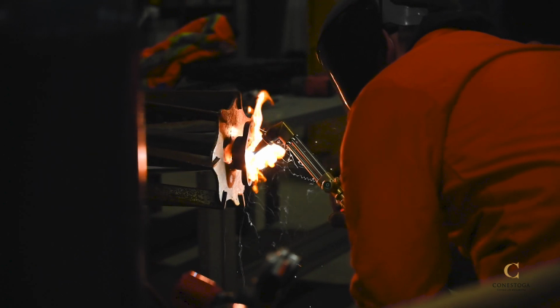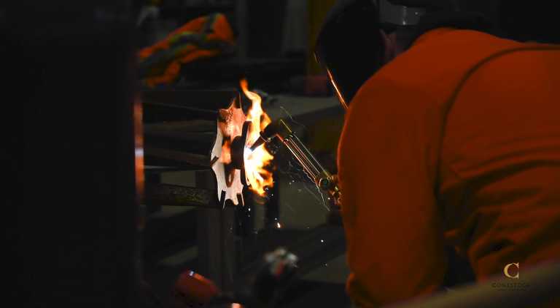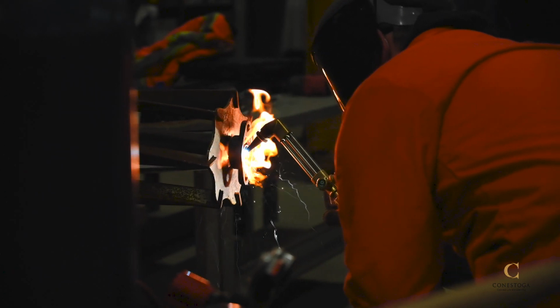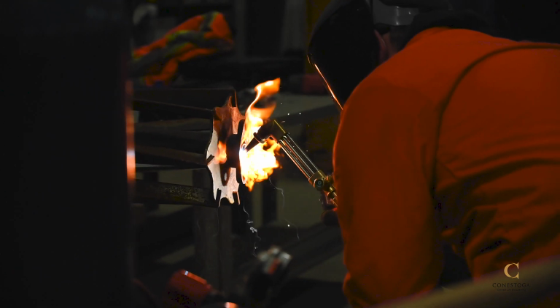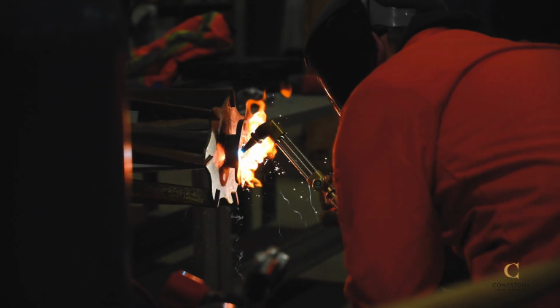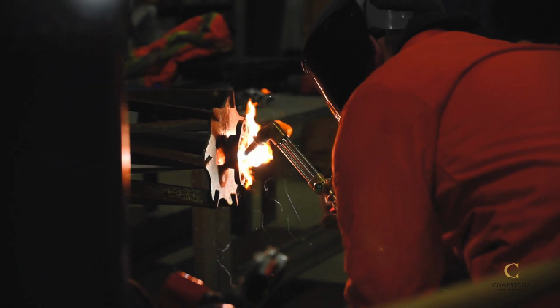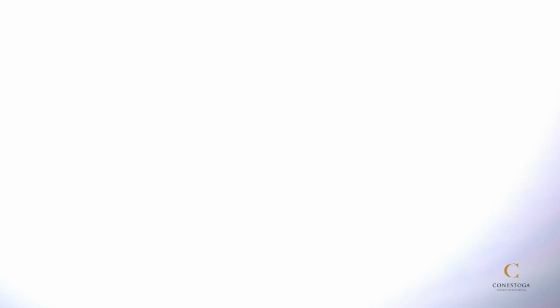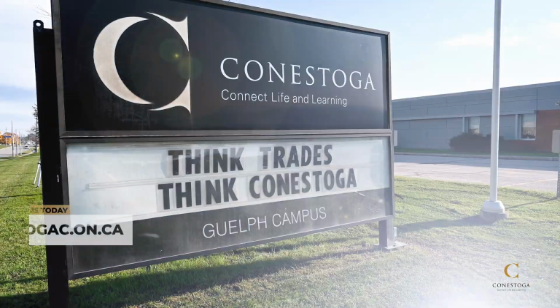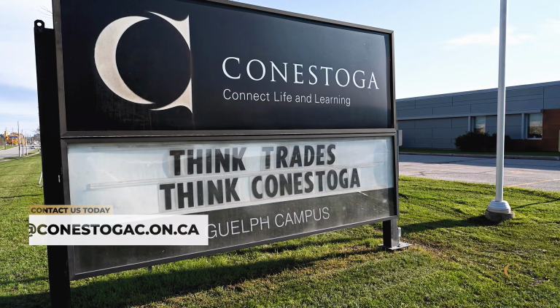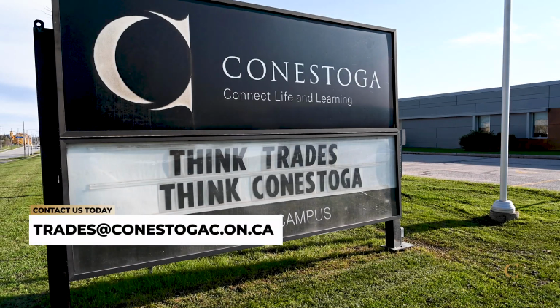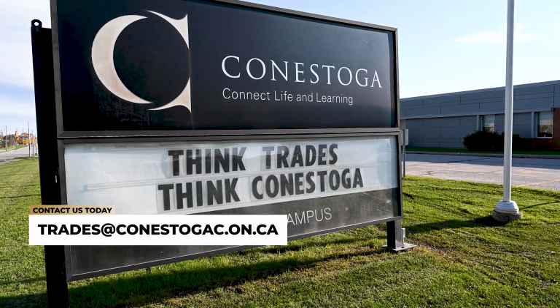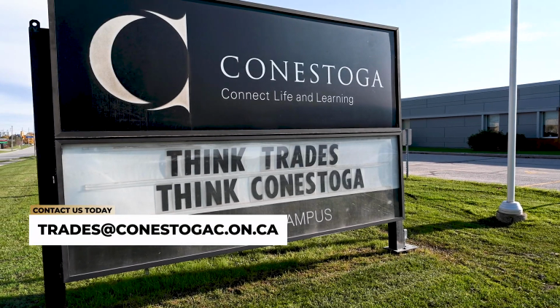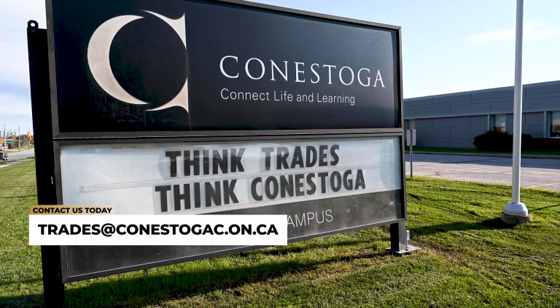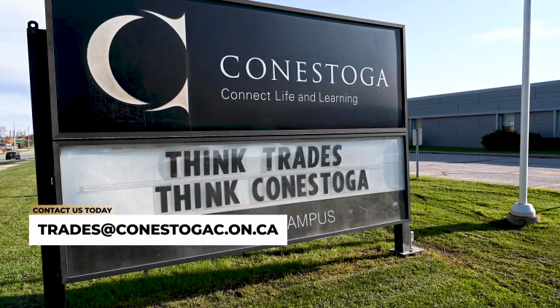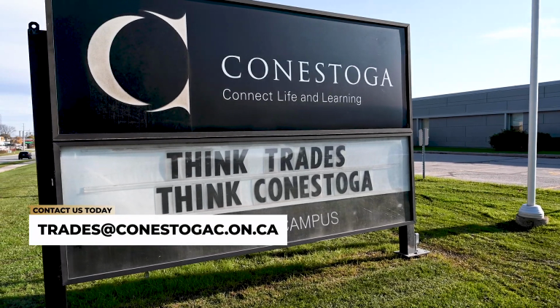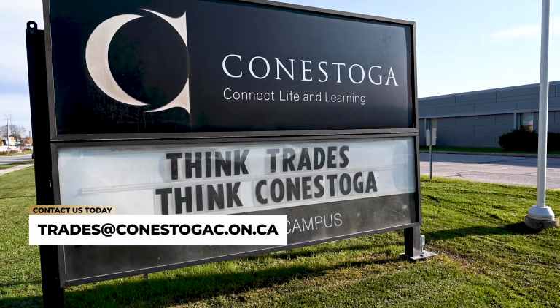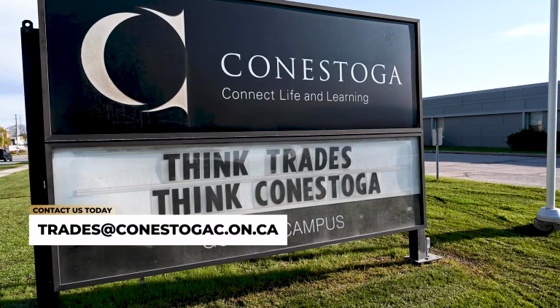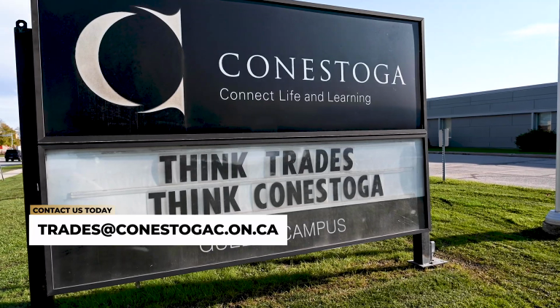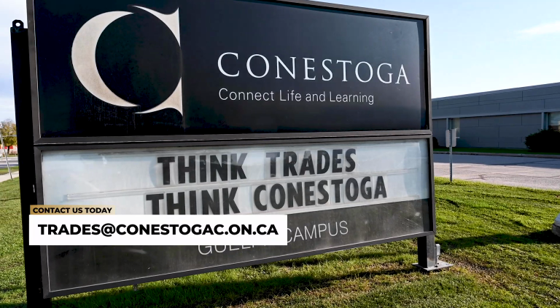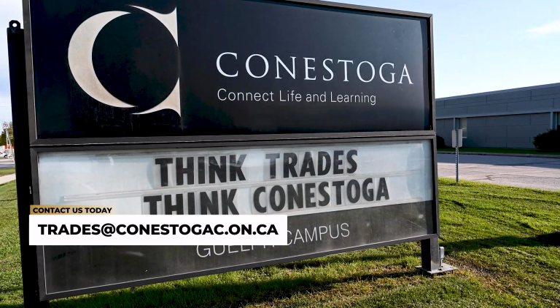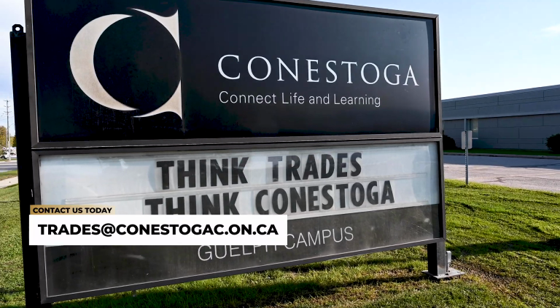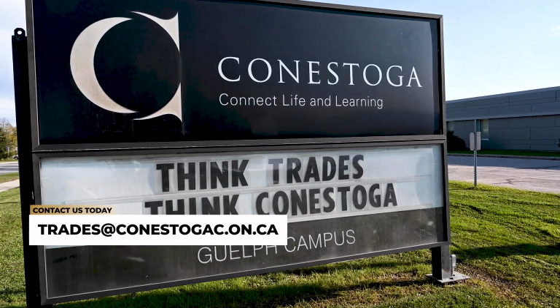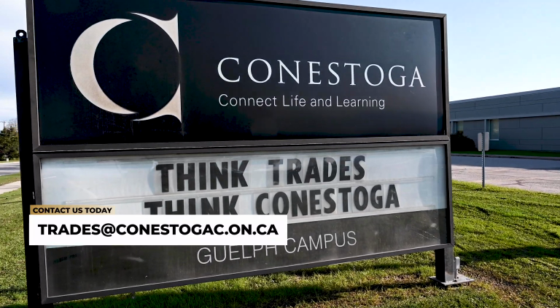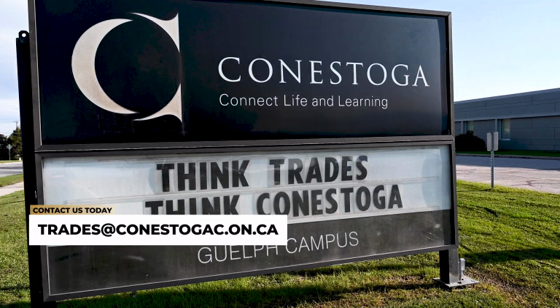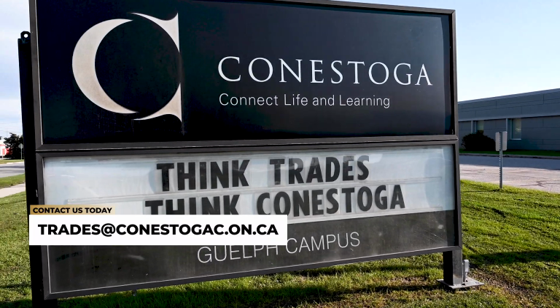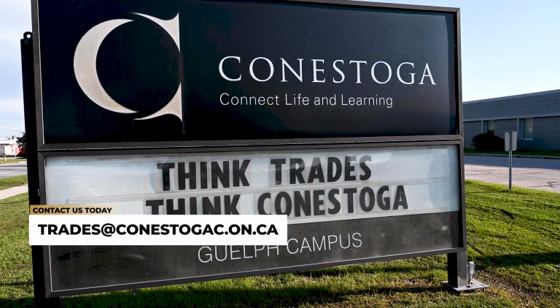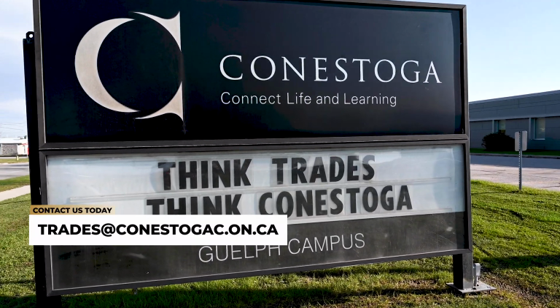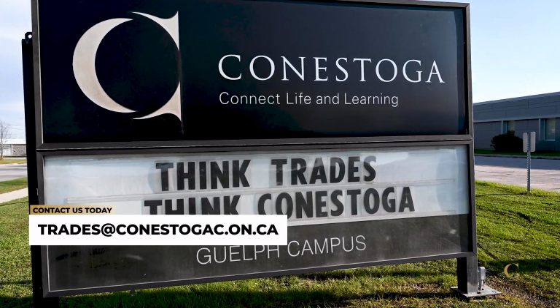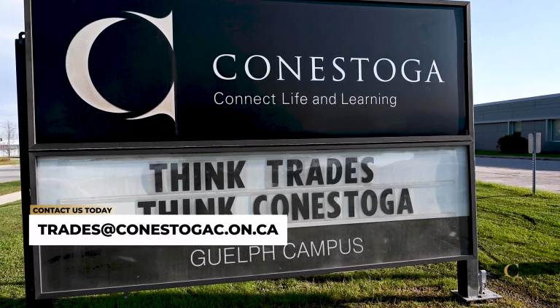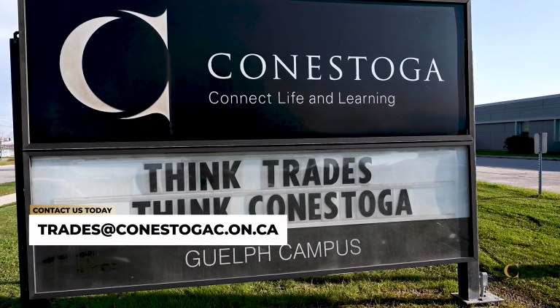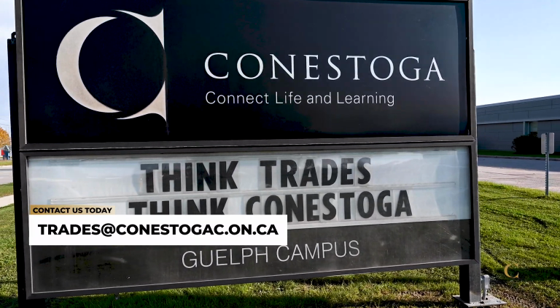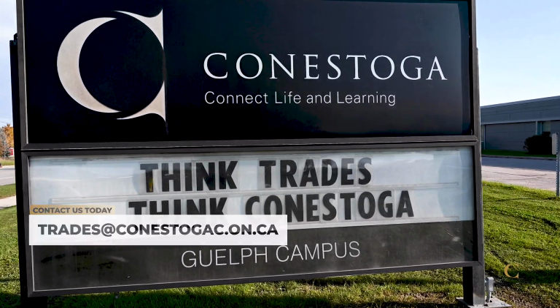Turn your passion into a career. Contact us today at trades@conestogac.on.ca.